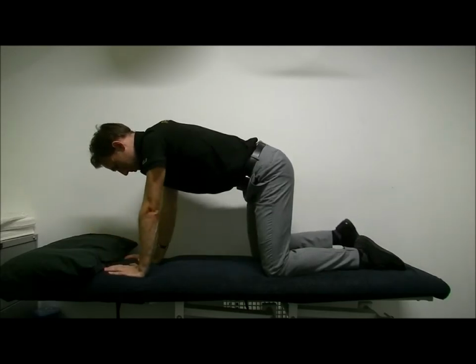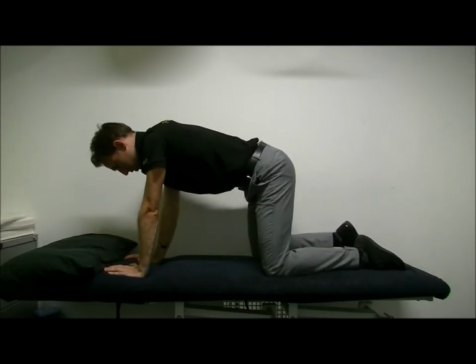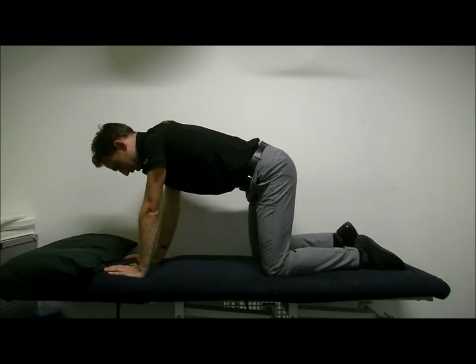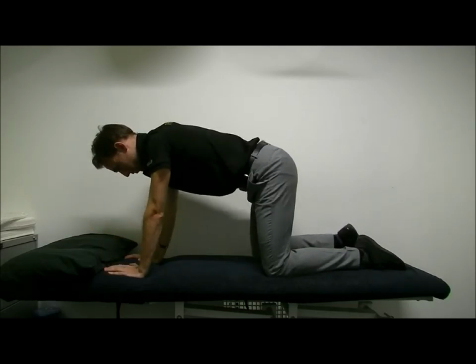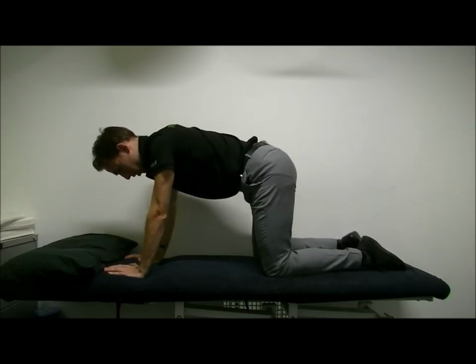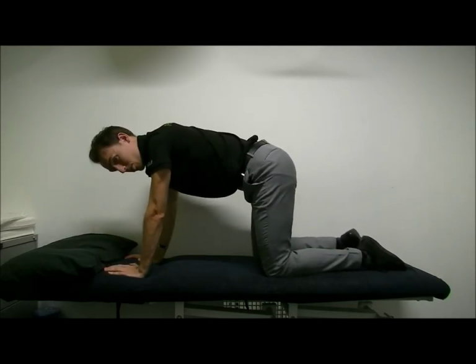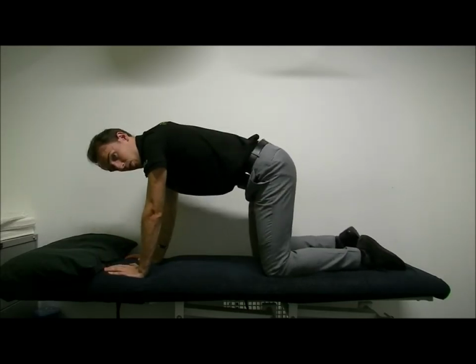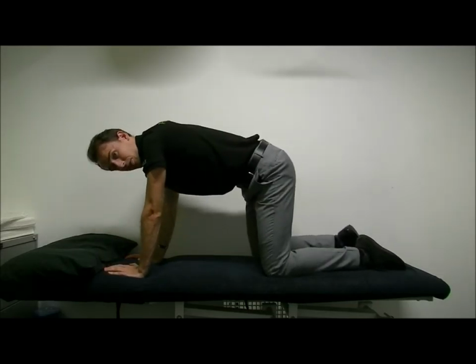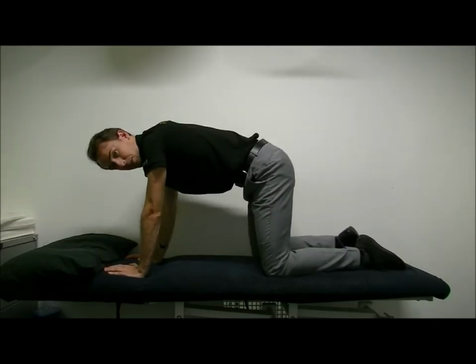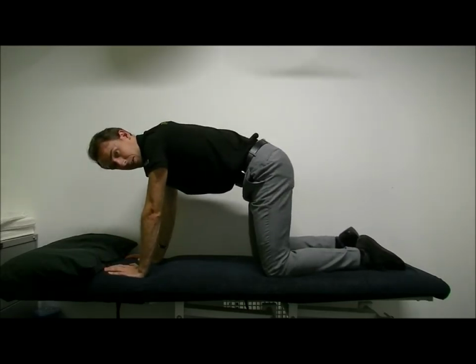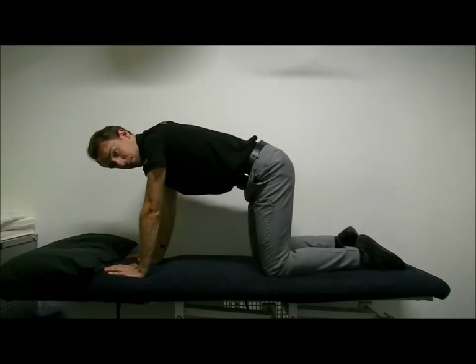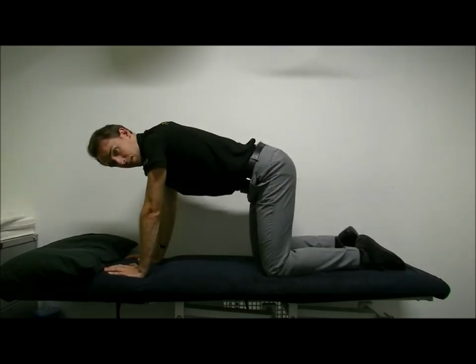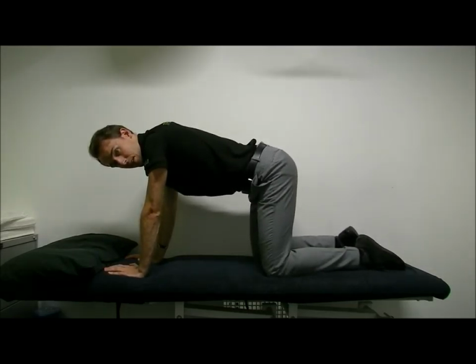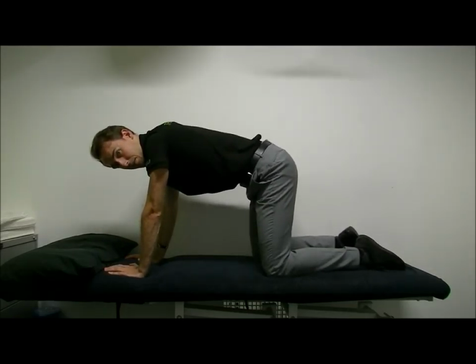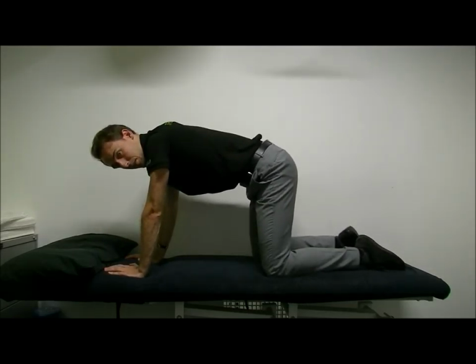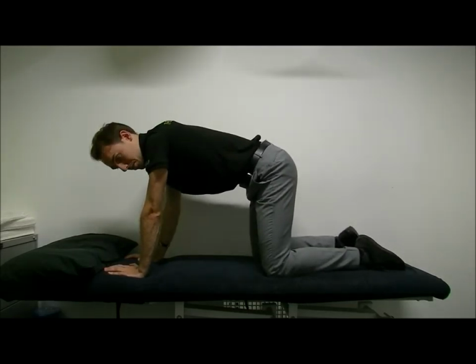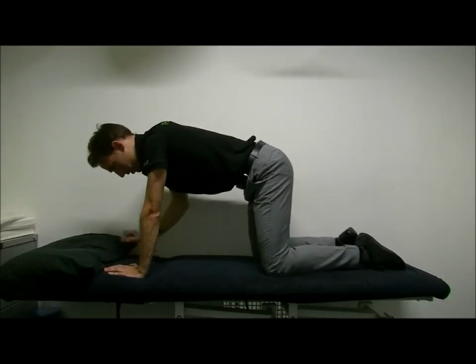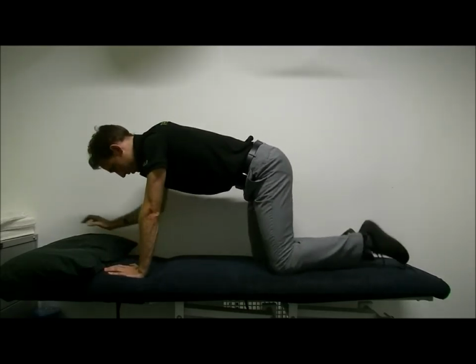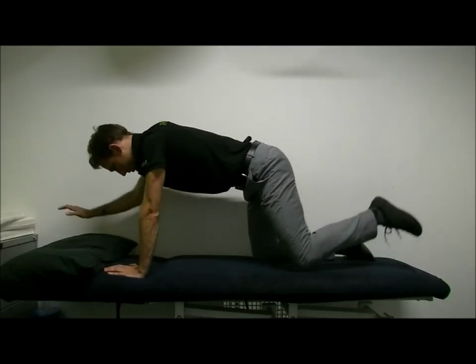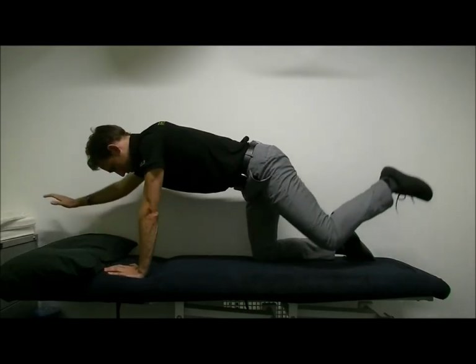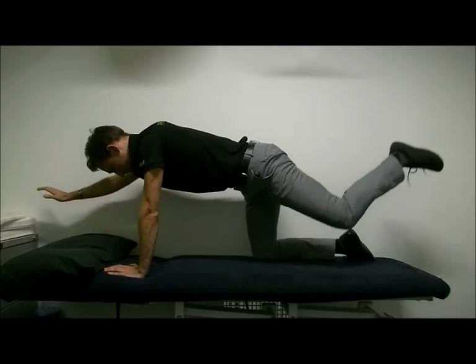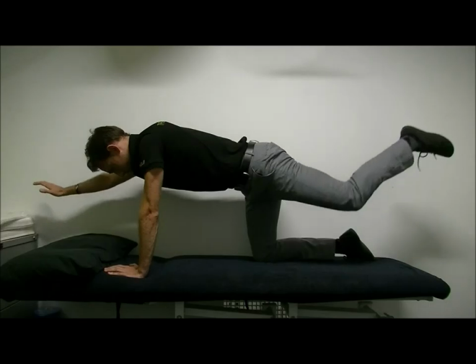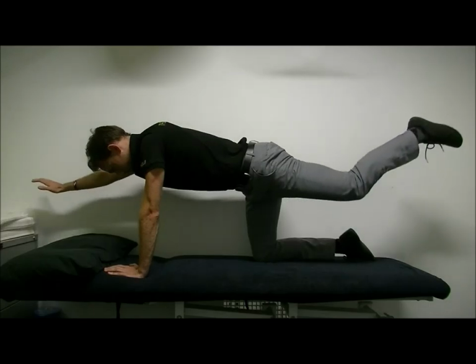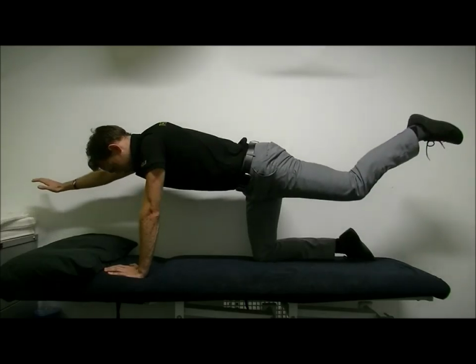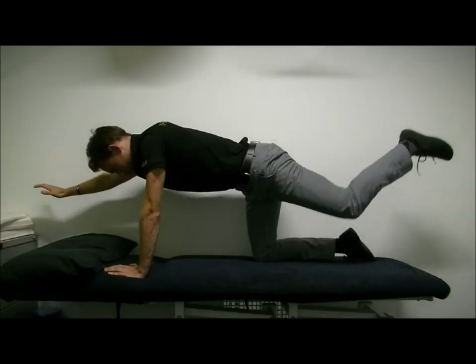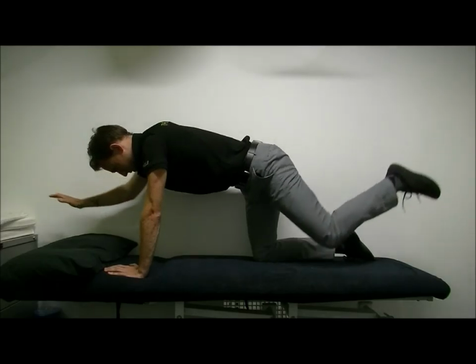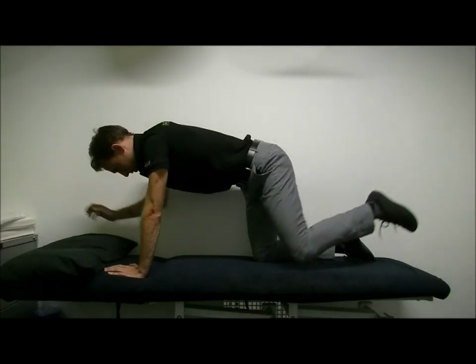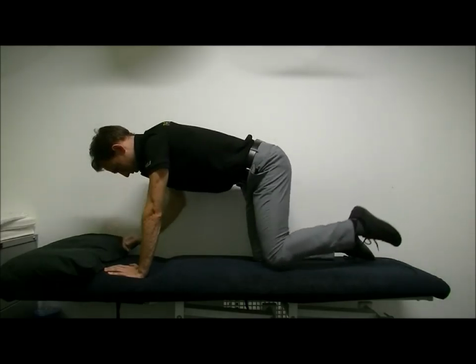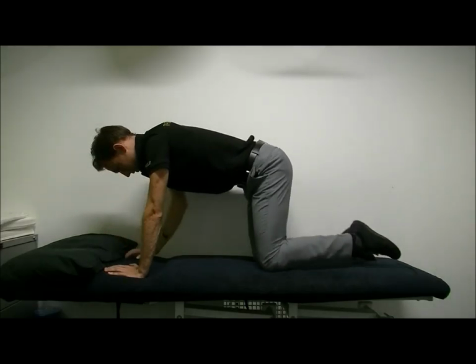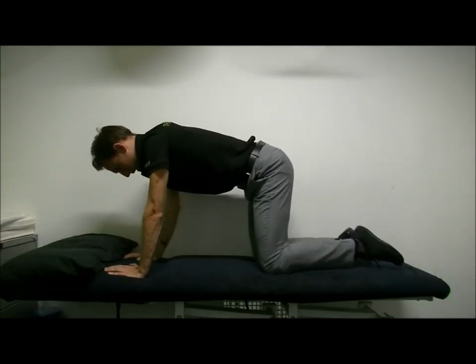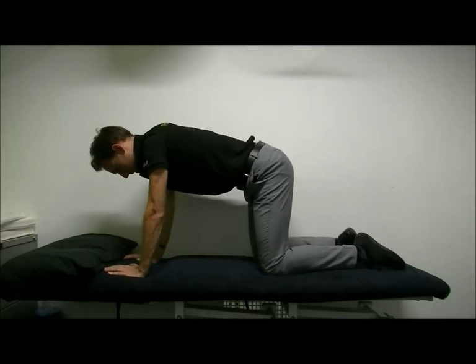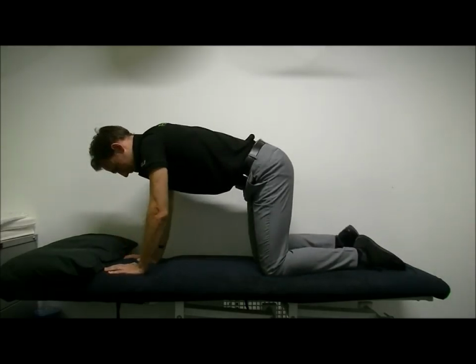Make sure you aren't rocking and rolling through your hips. Come up nice and straight — out and back.